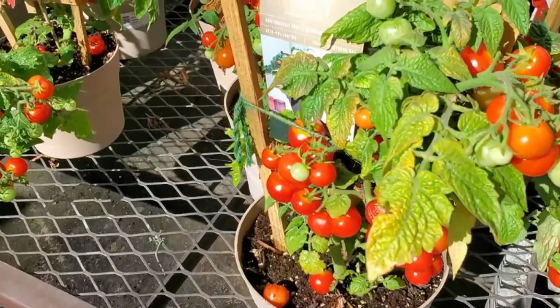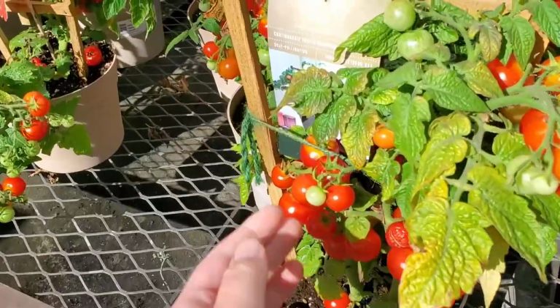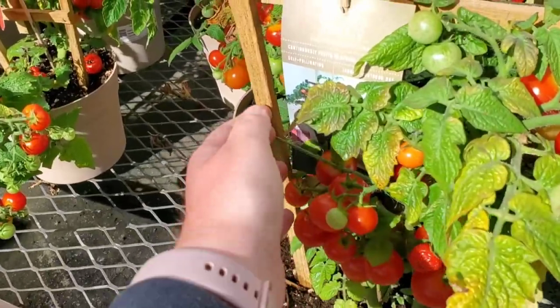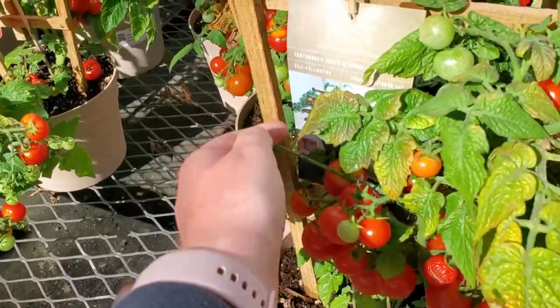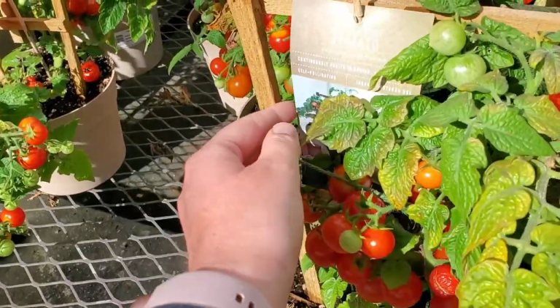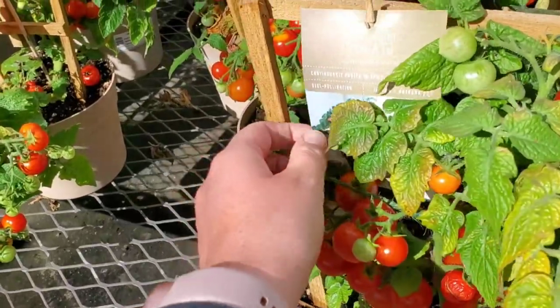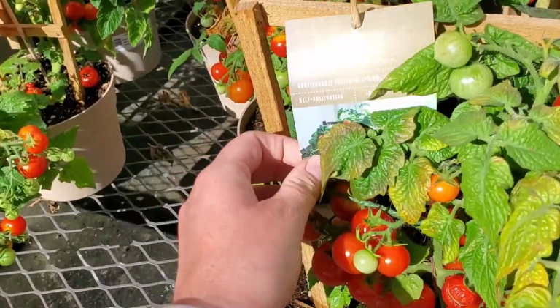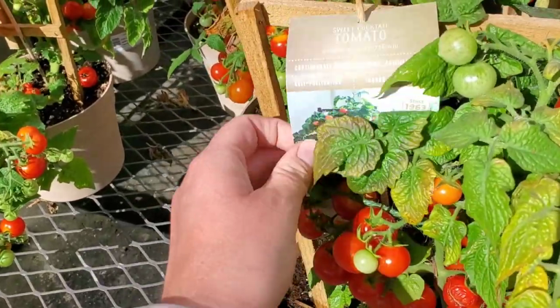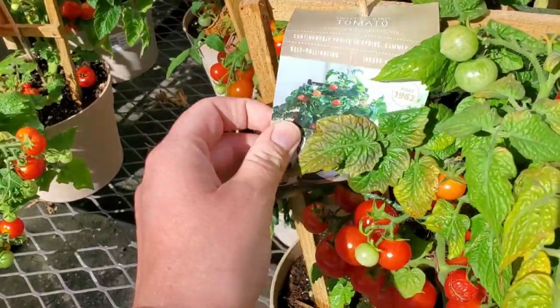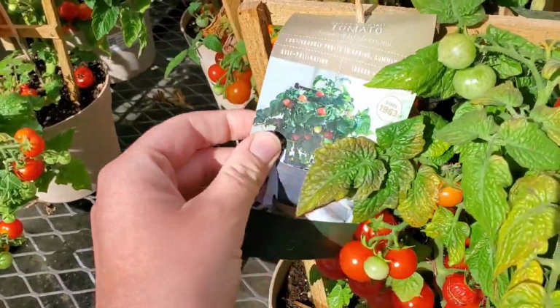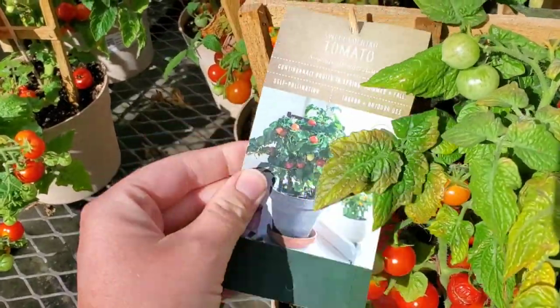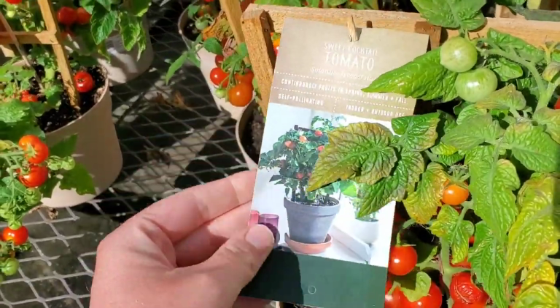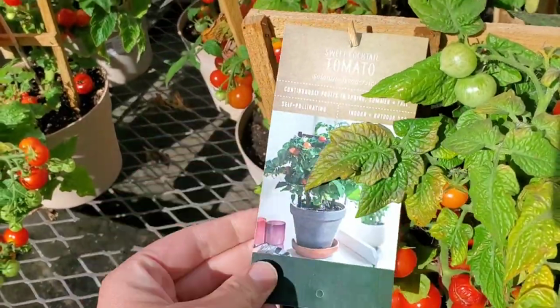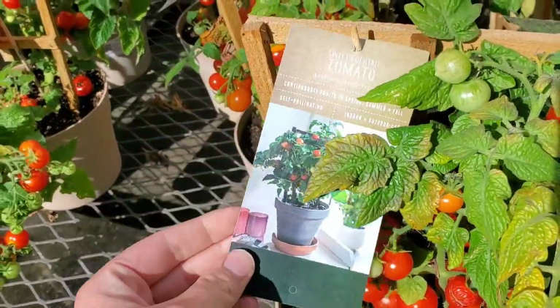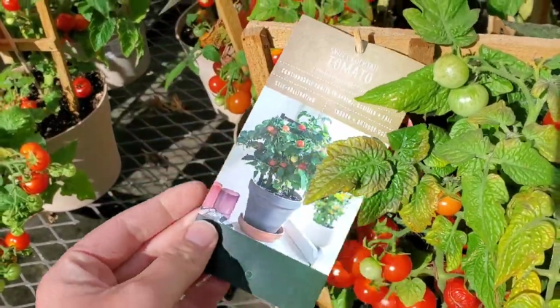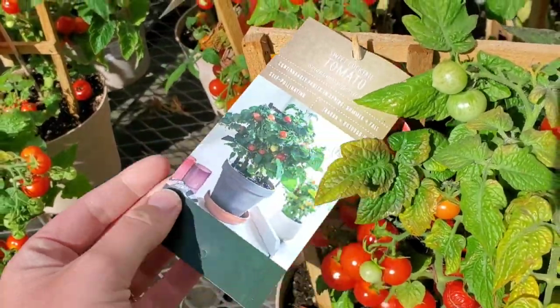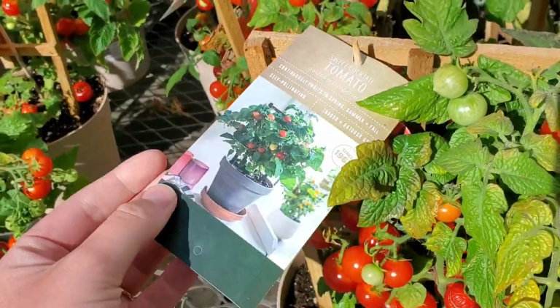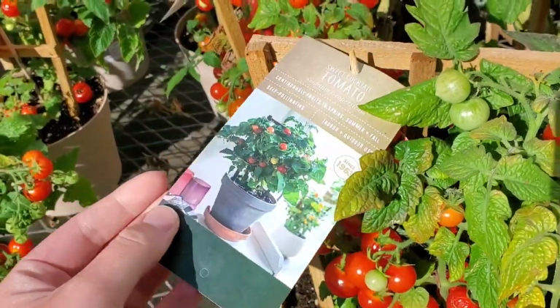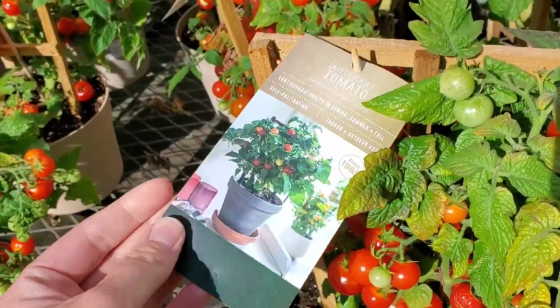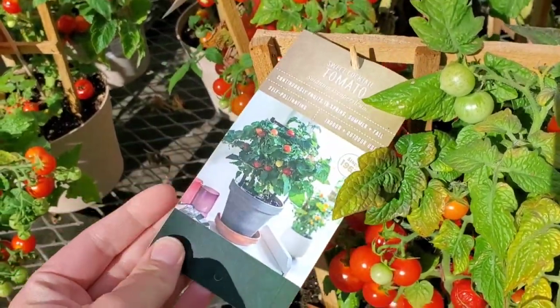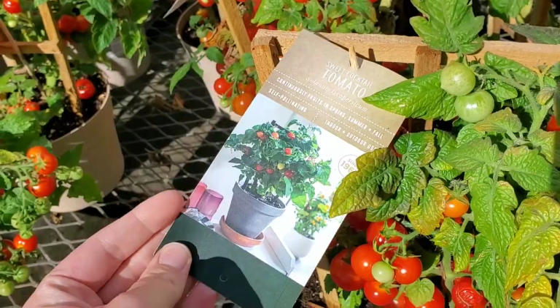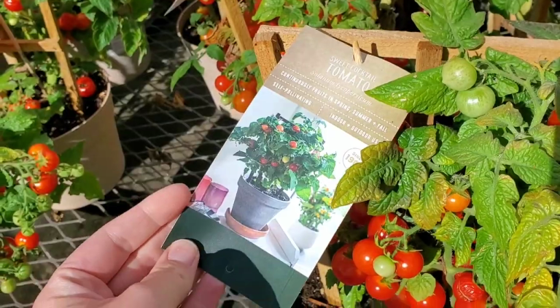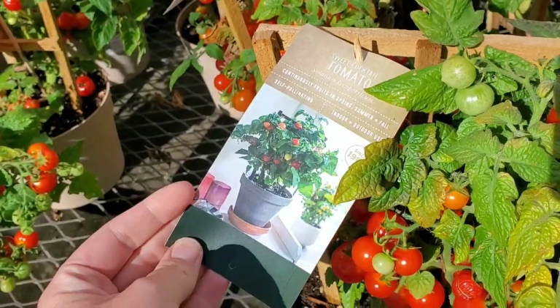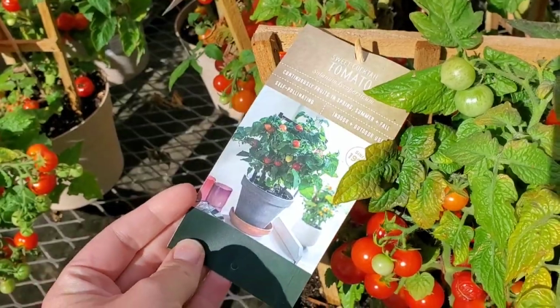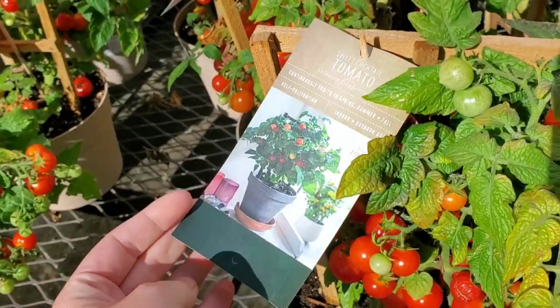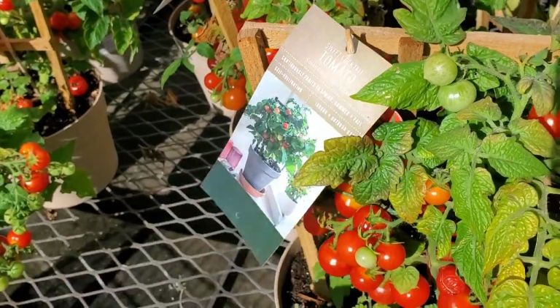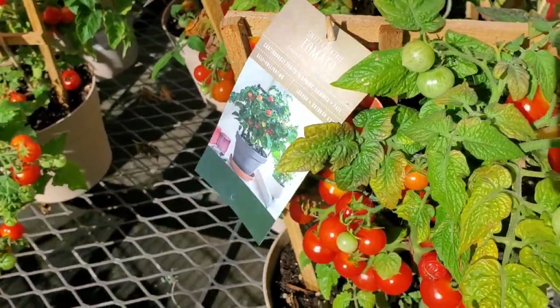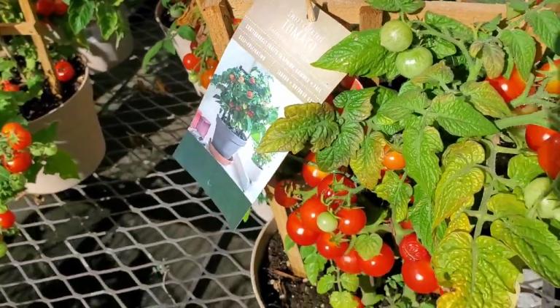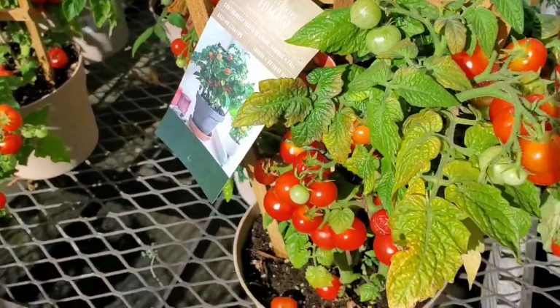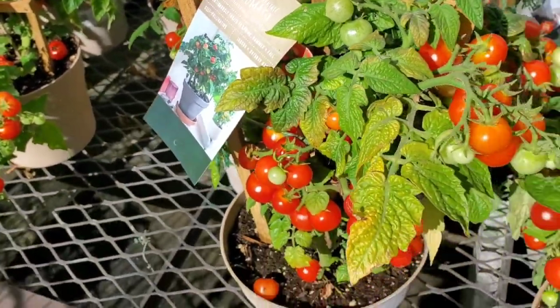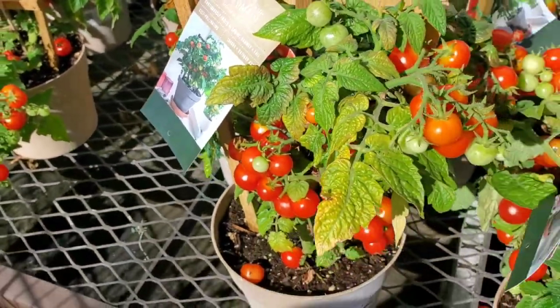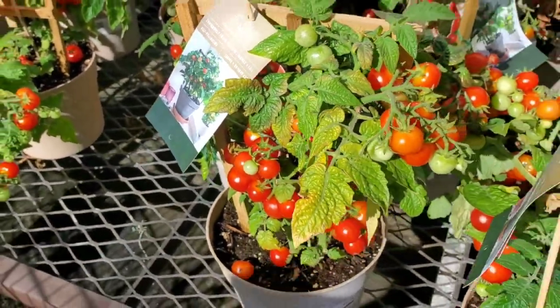A sweet cocktail tomato. I've never seen those before.